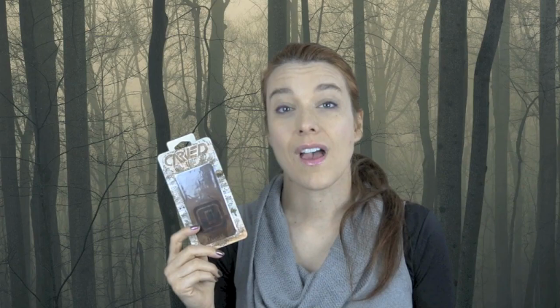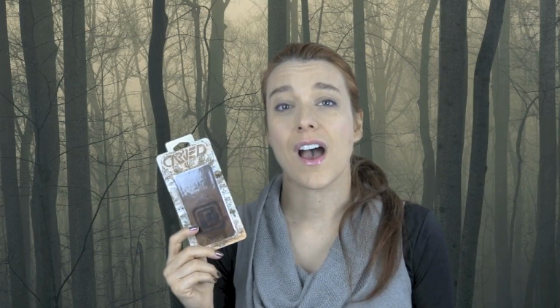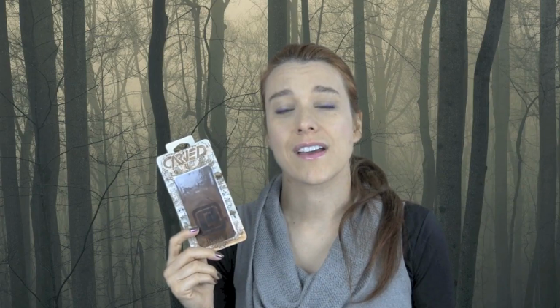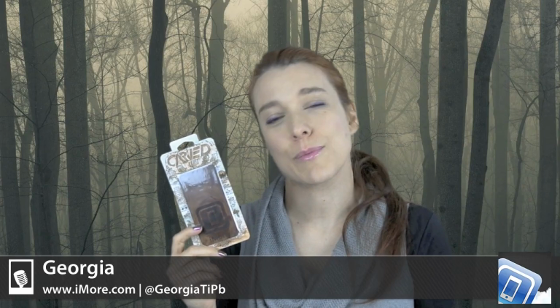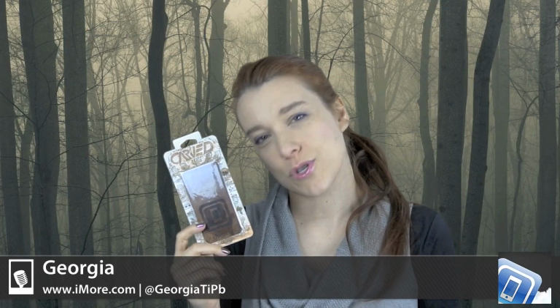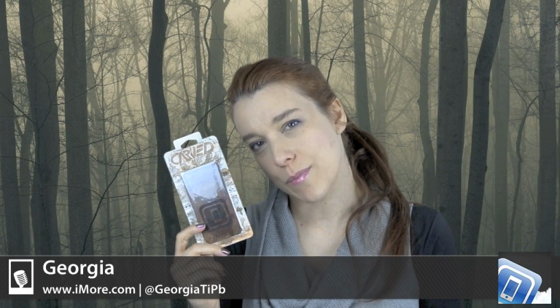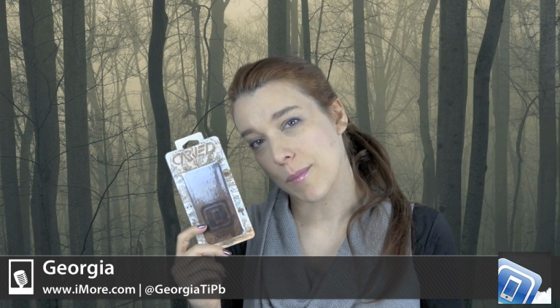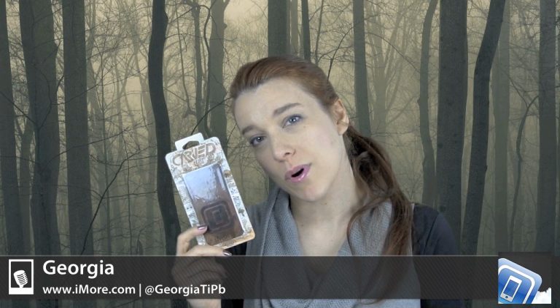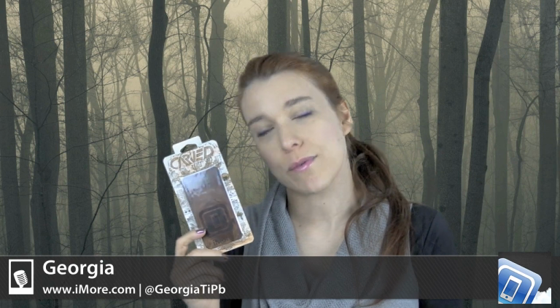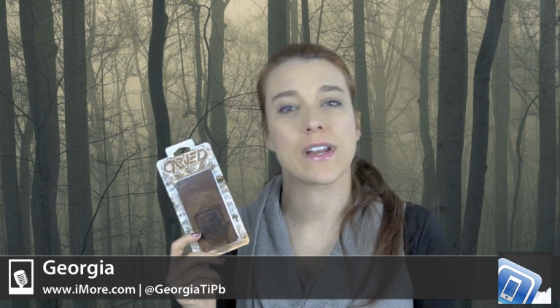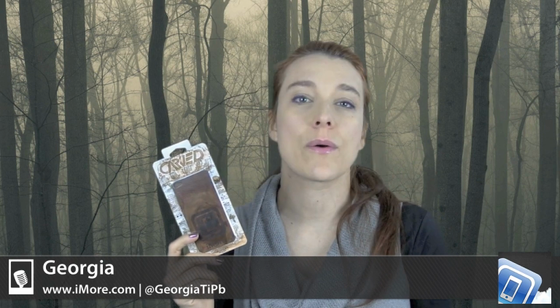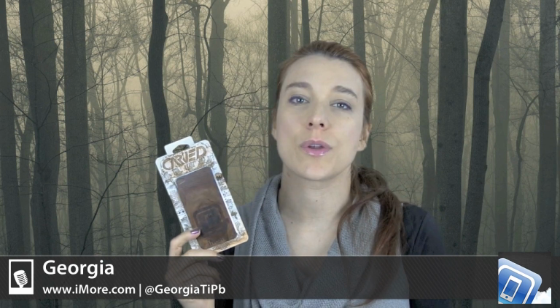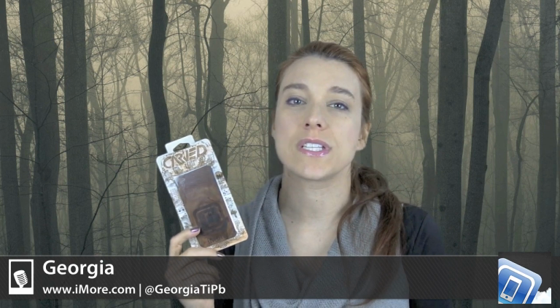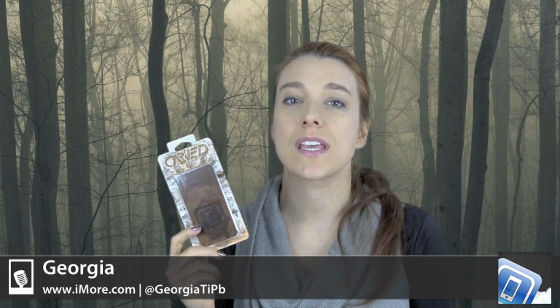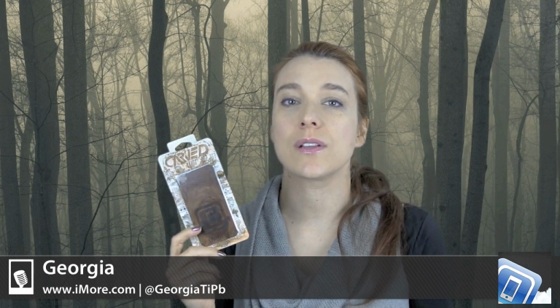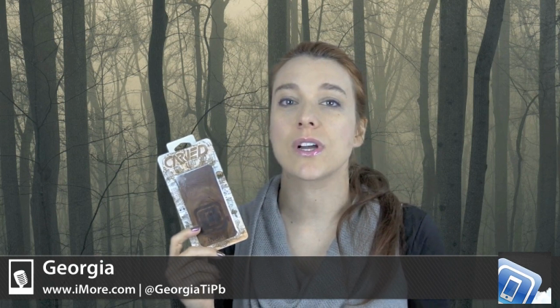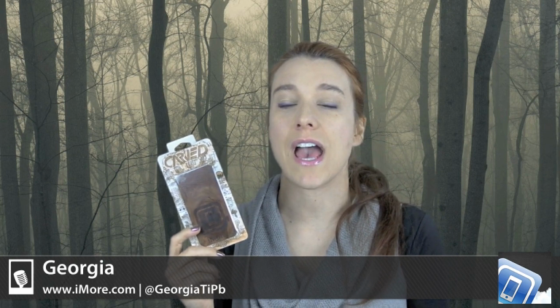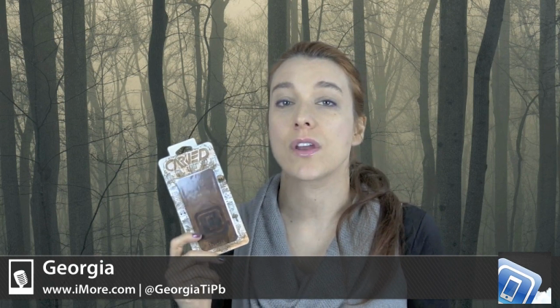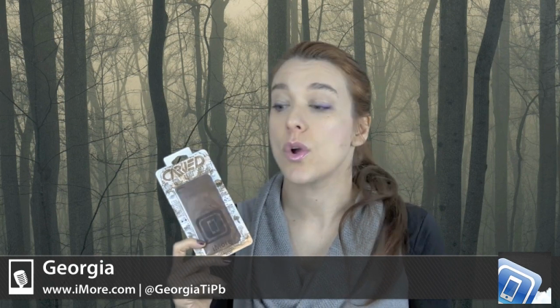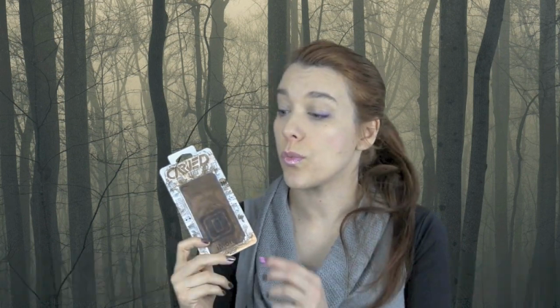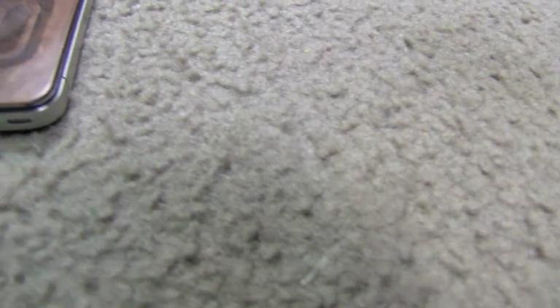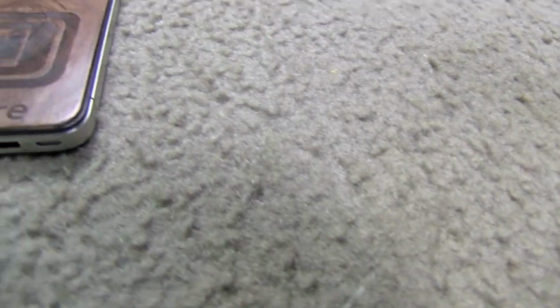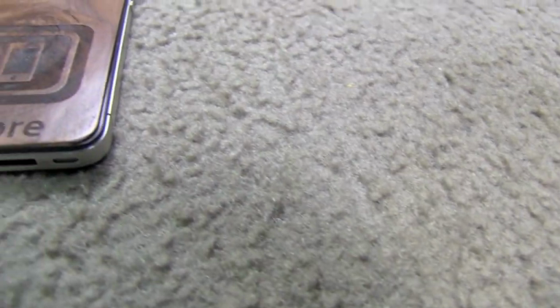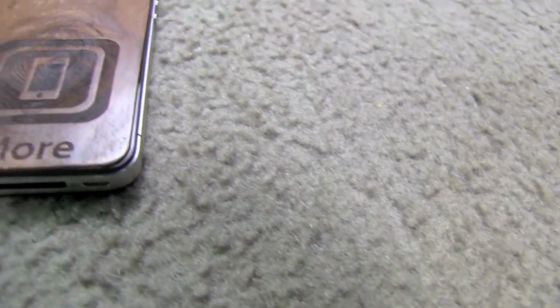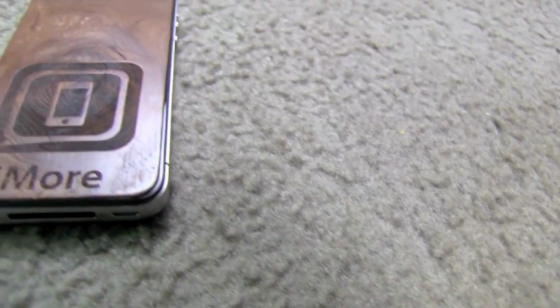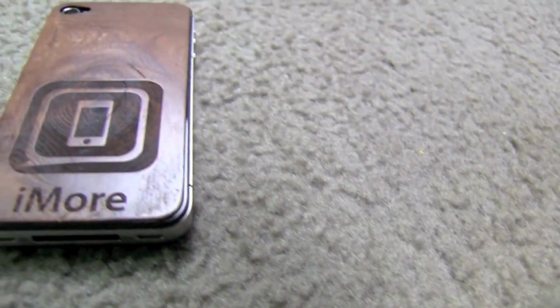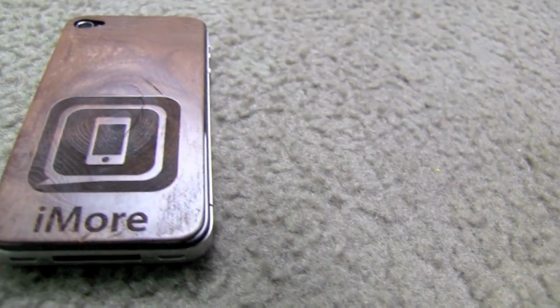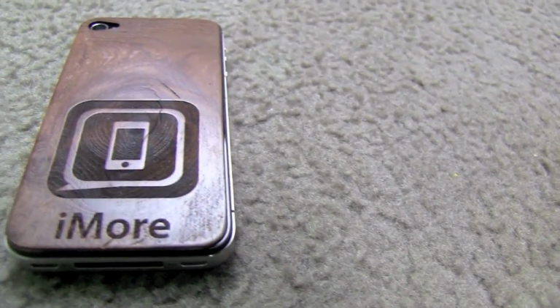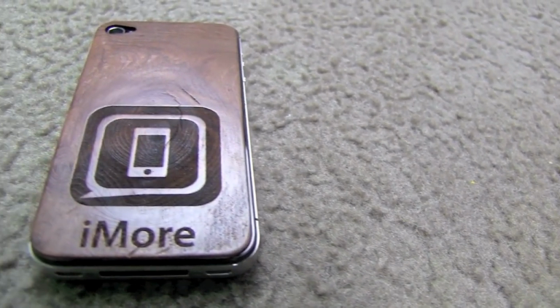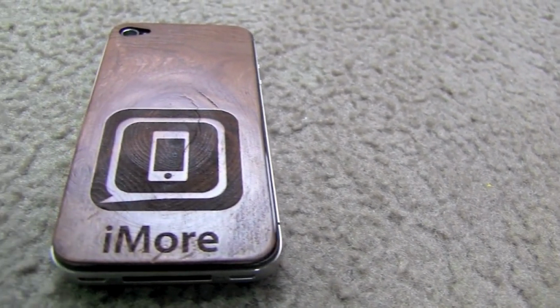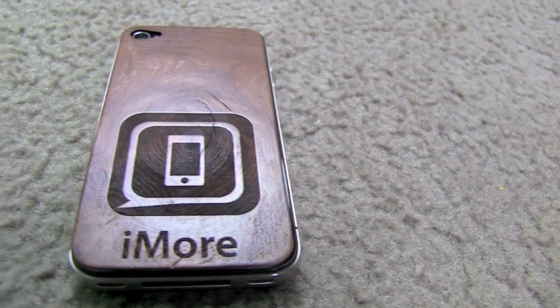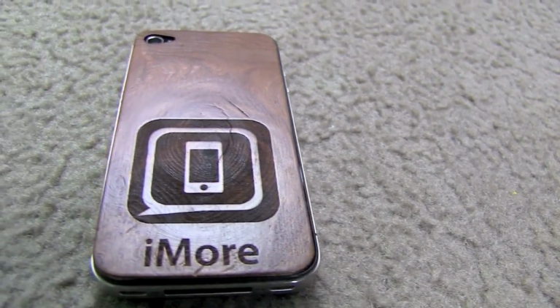Hi, I'm Georgia from iMore, and right now we're going to be taking a look at Real Wood Skins from Carved.